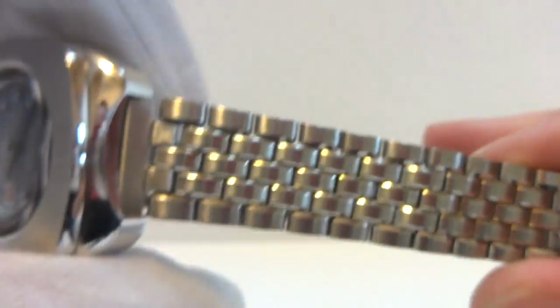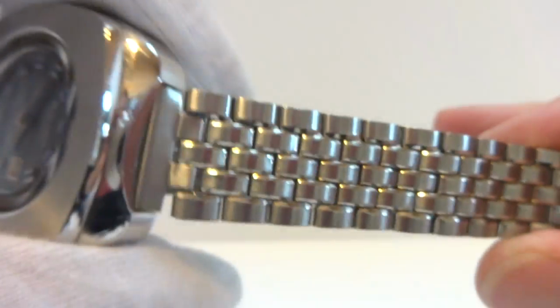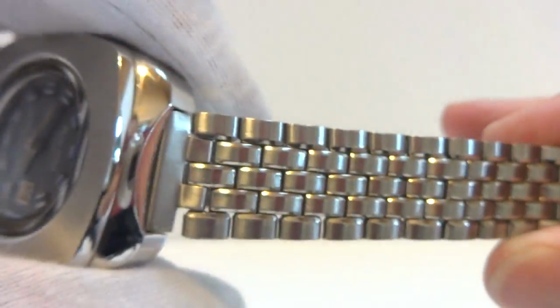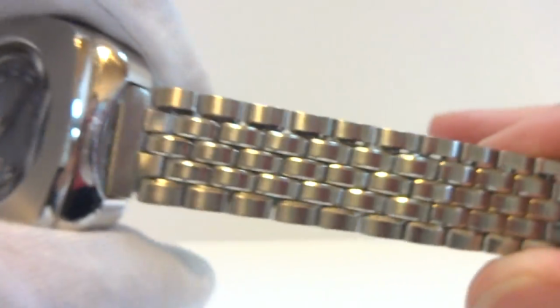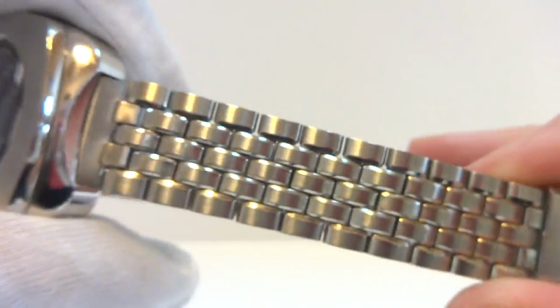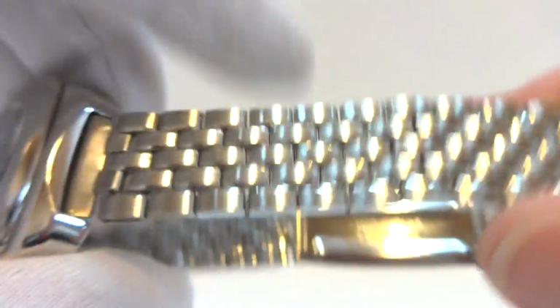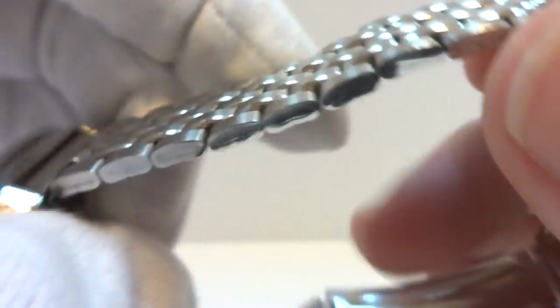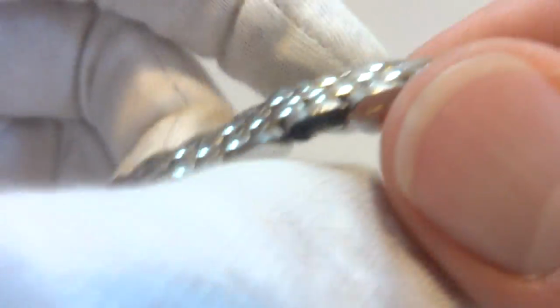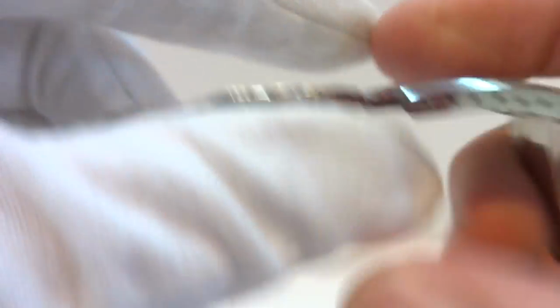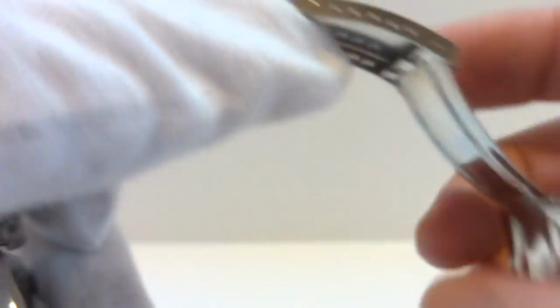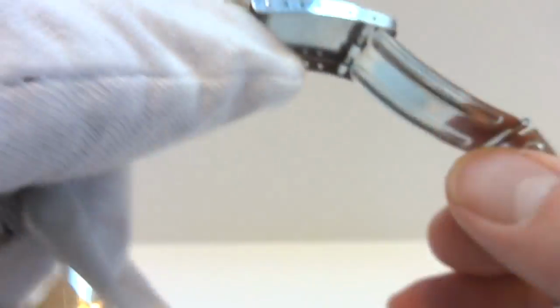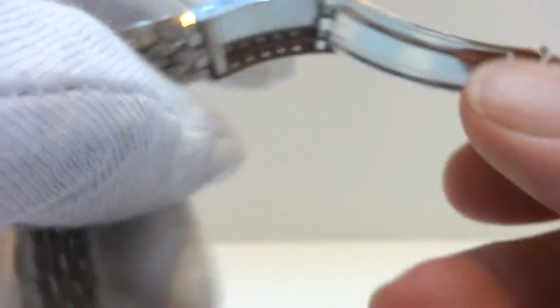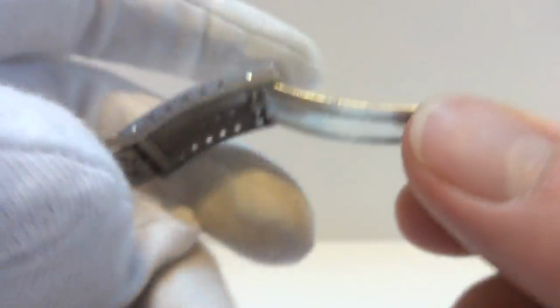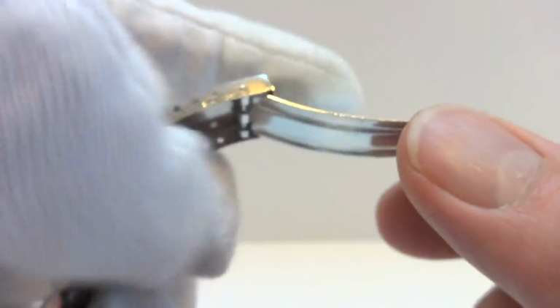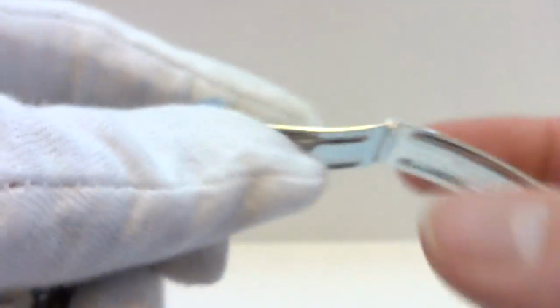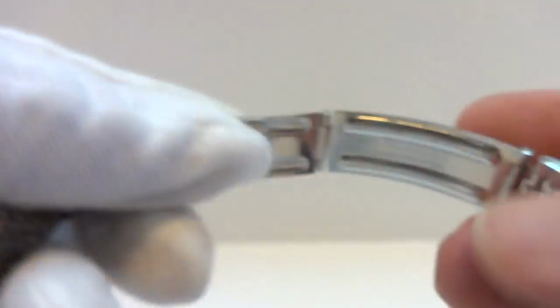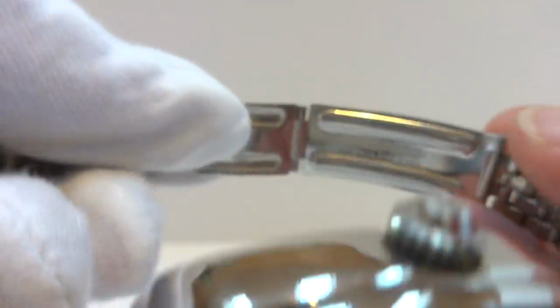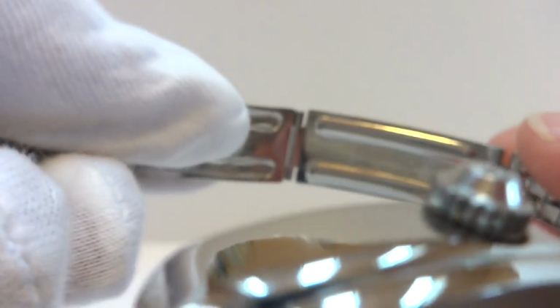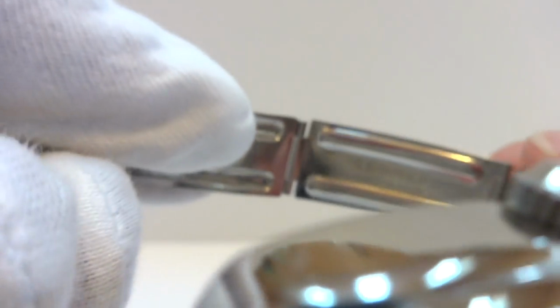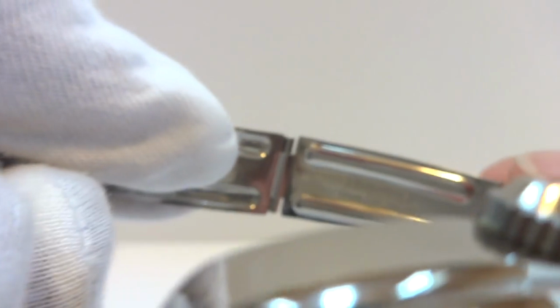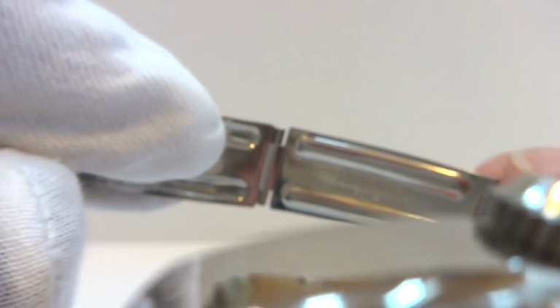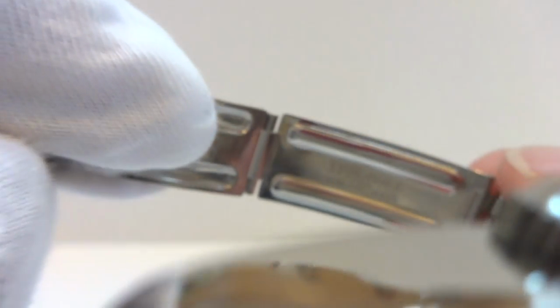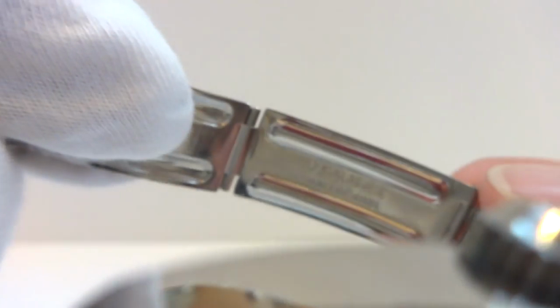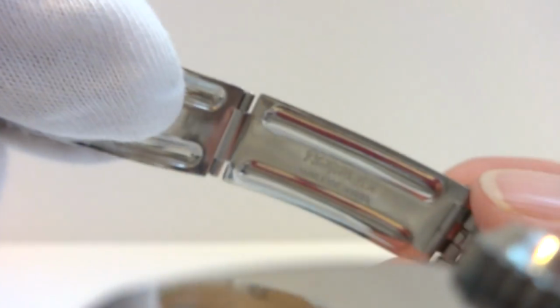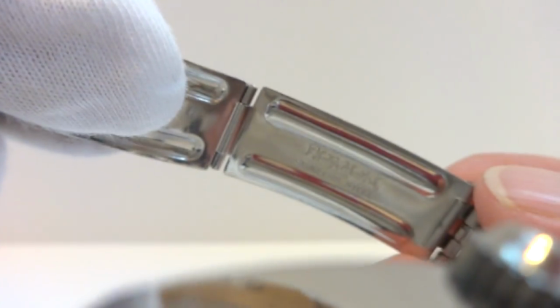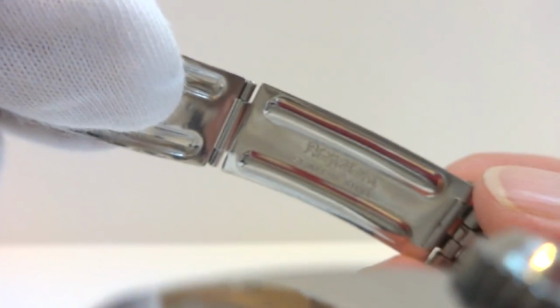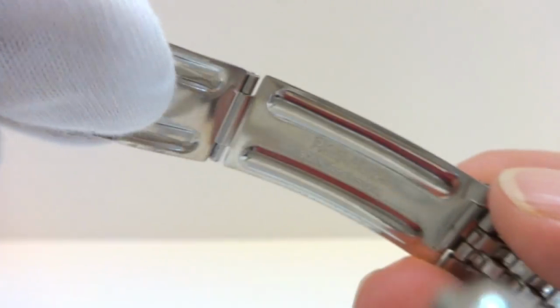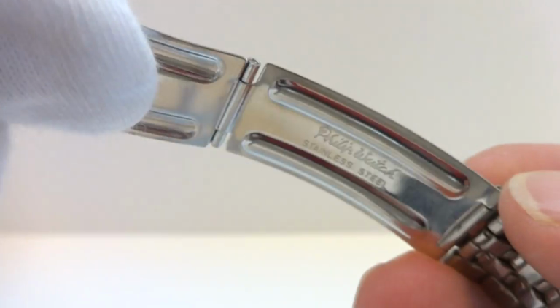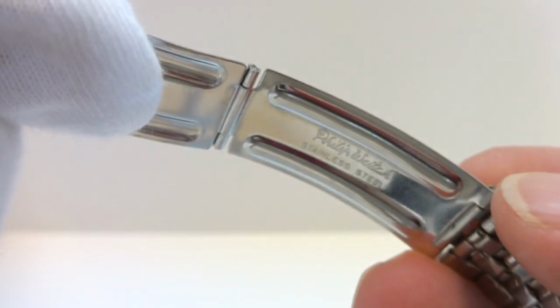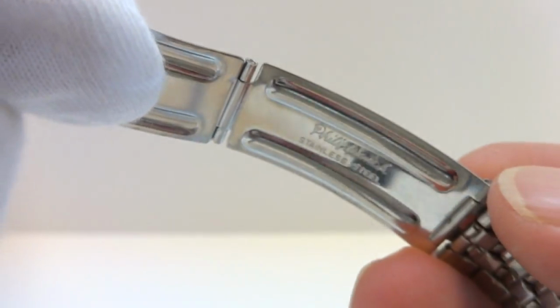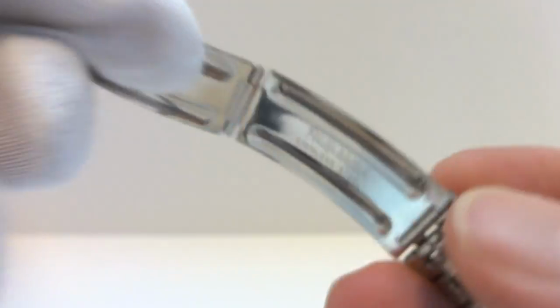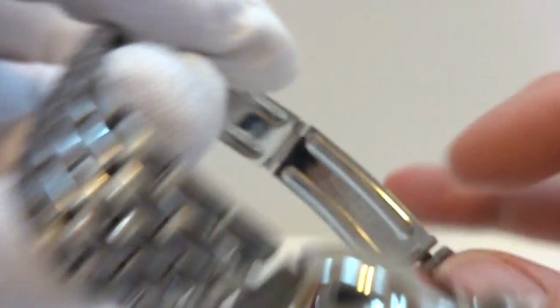It has the original bracelet, which is also signed Philip Watch.